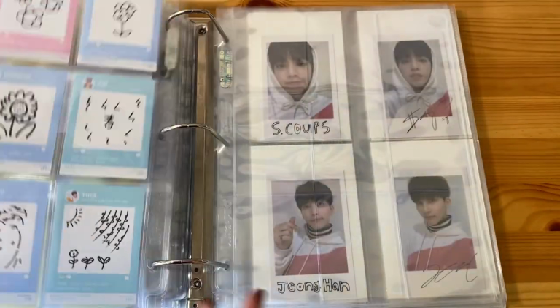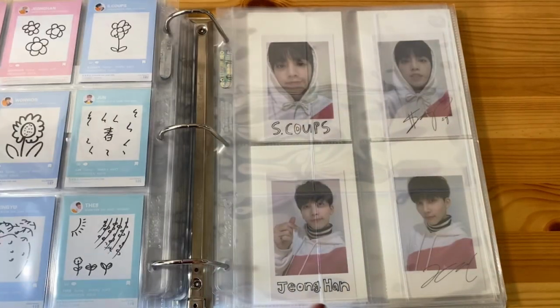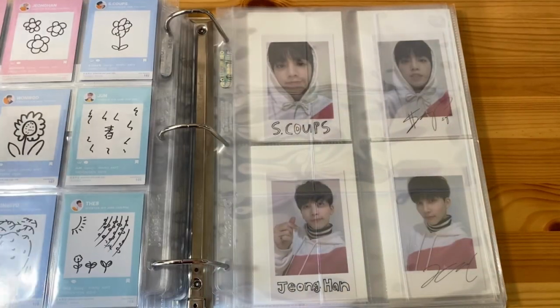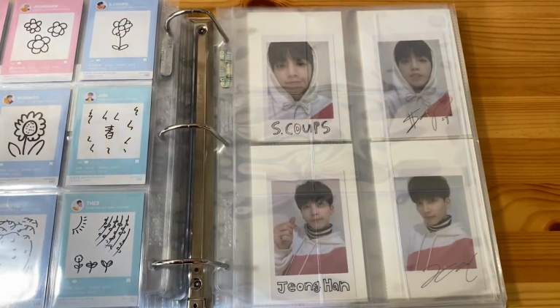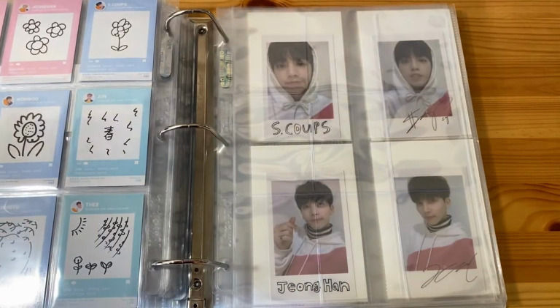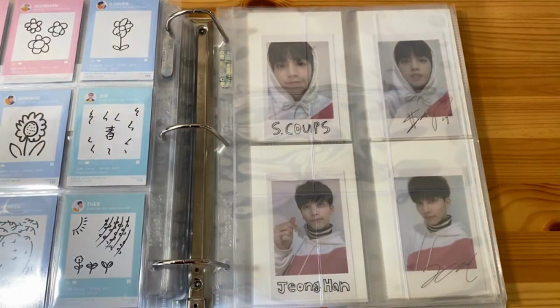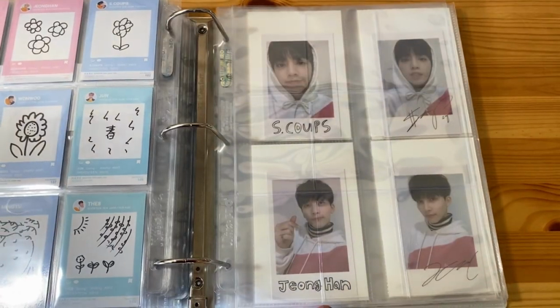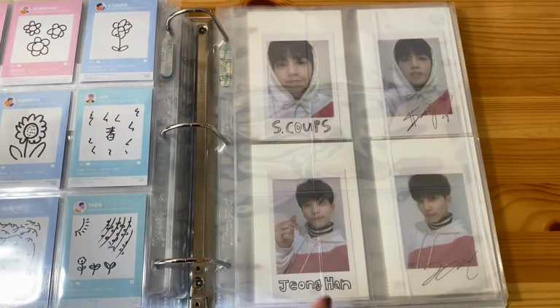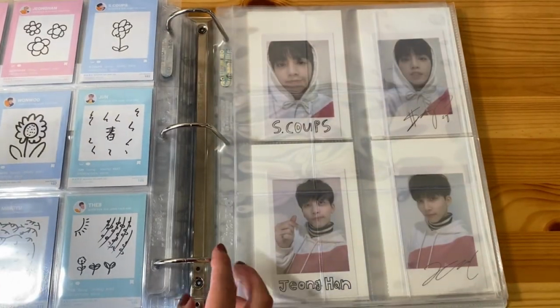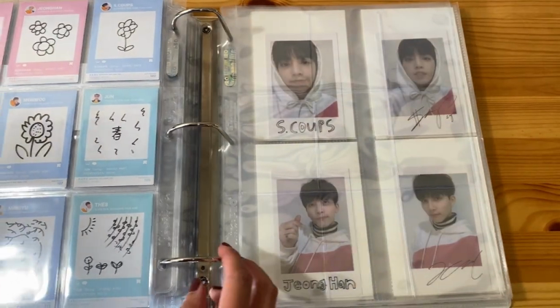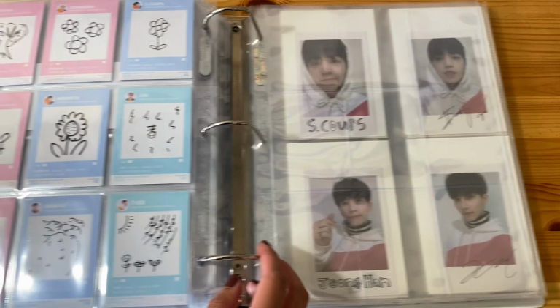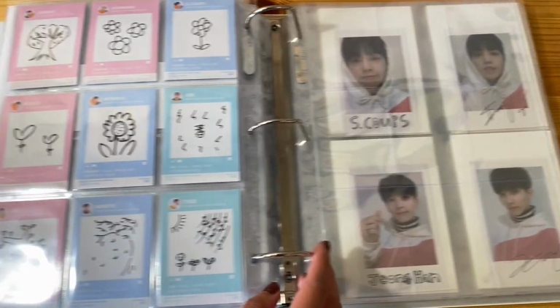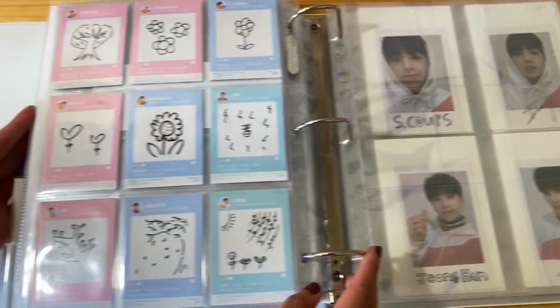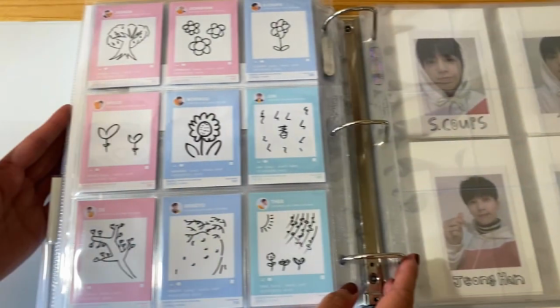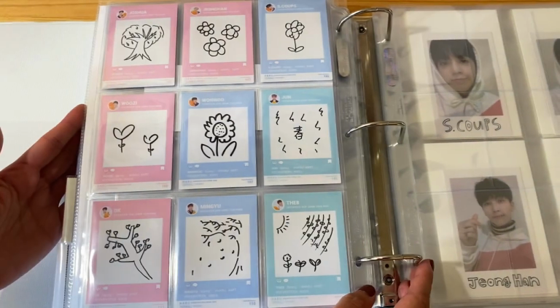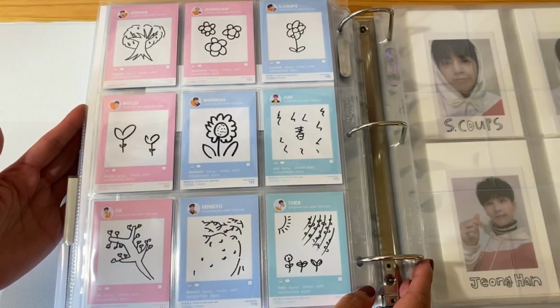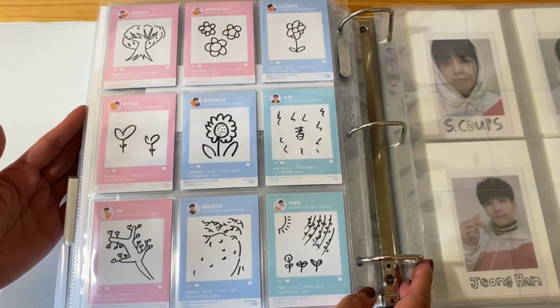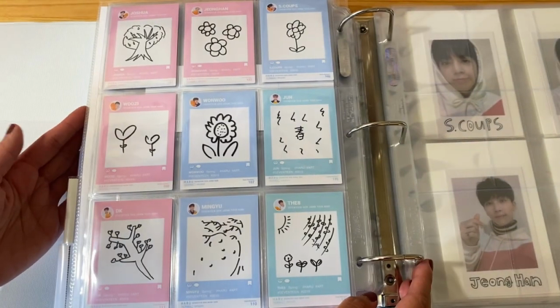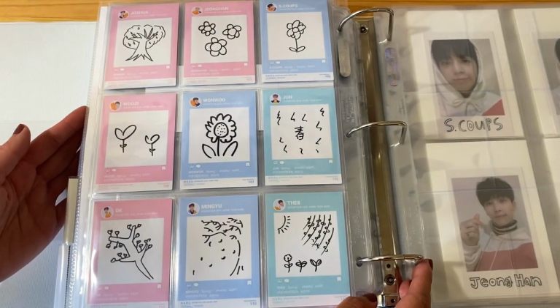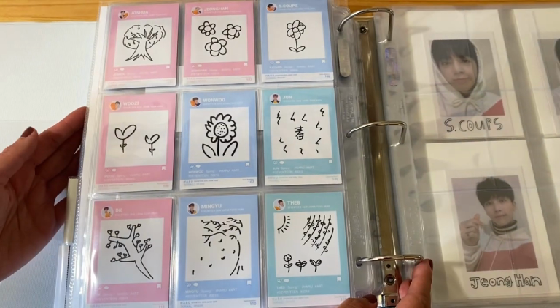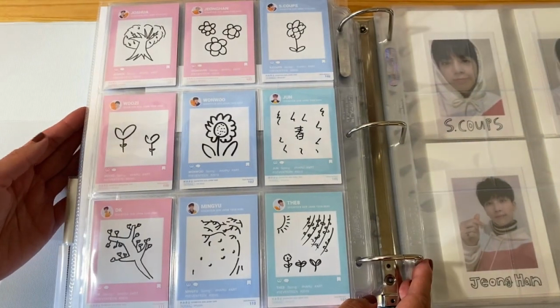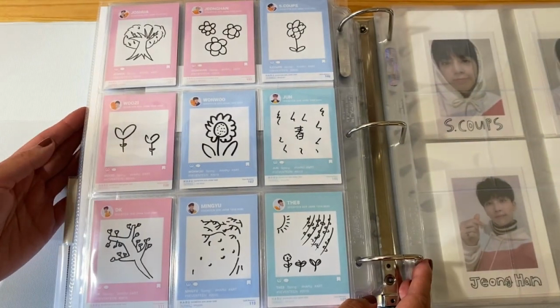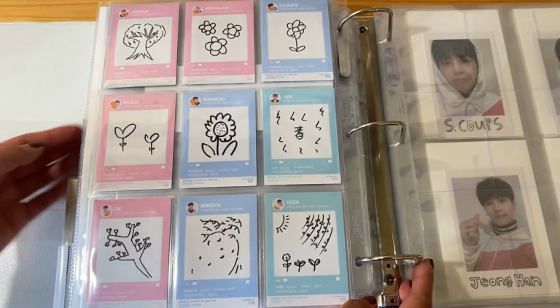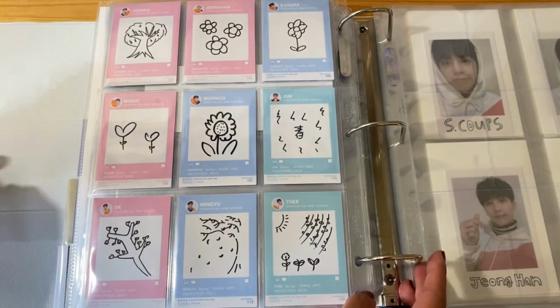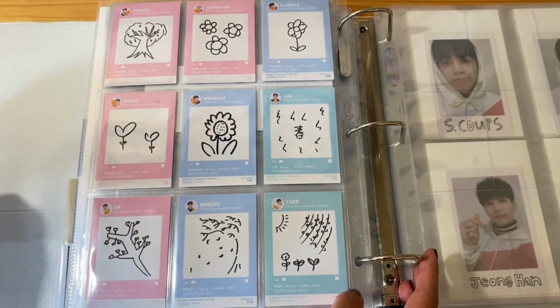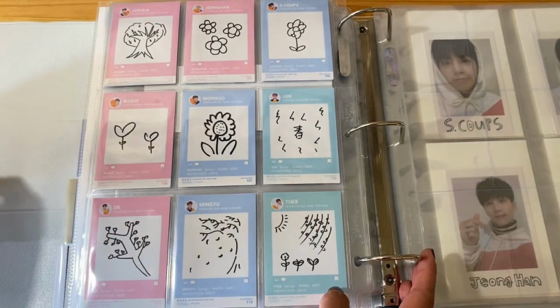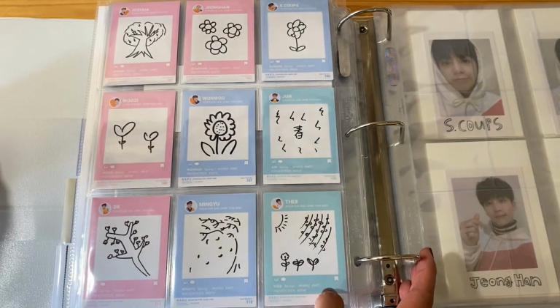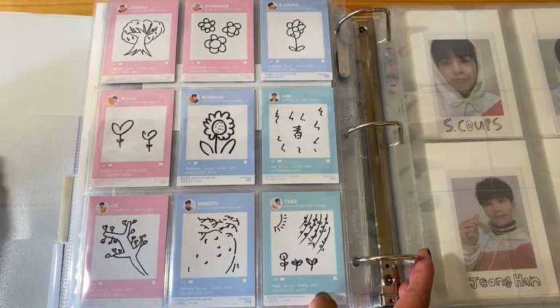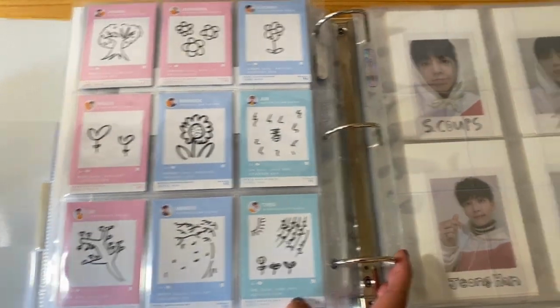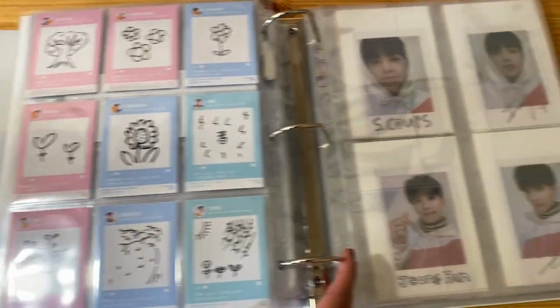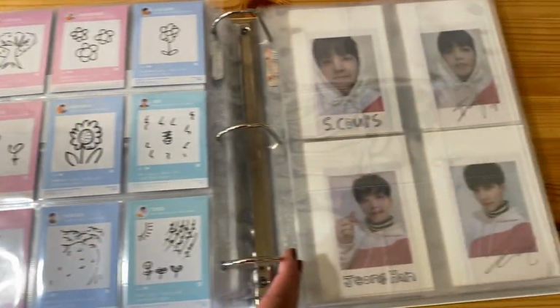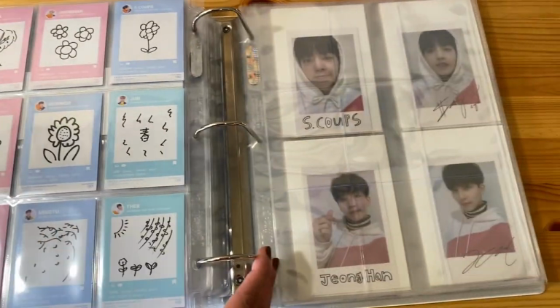So that's the first page. Let's go ahead and flip it over — if you want to see what the backs look like, they've drawn various flowers and trees.